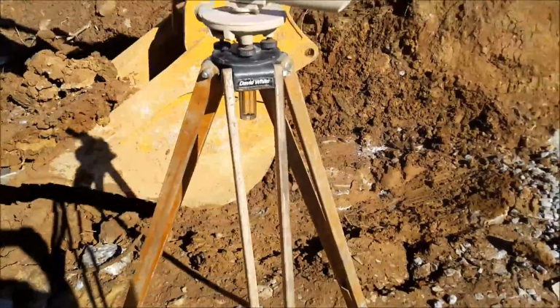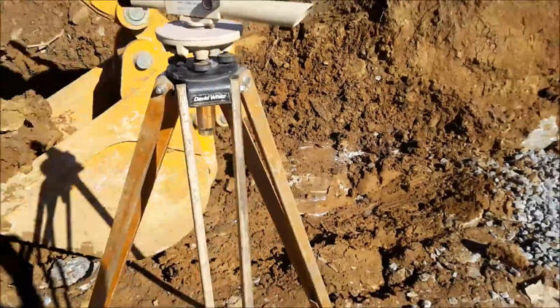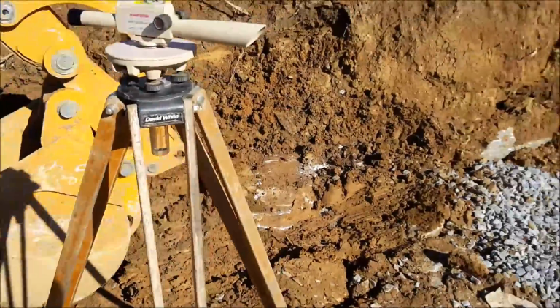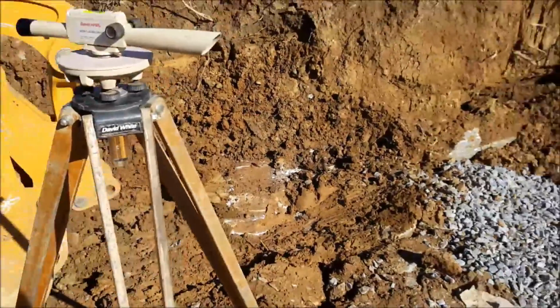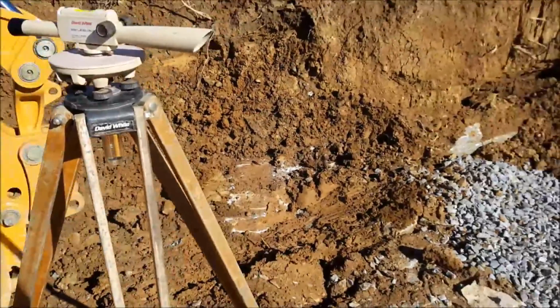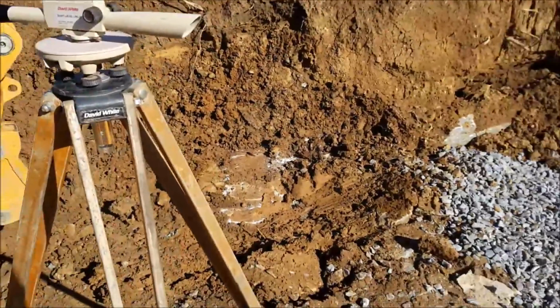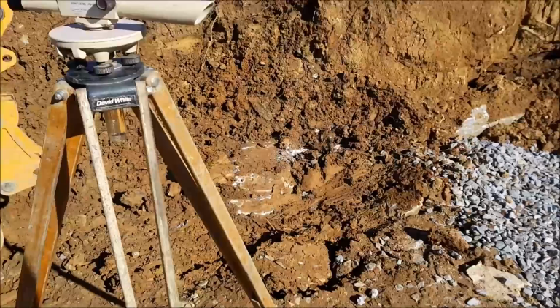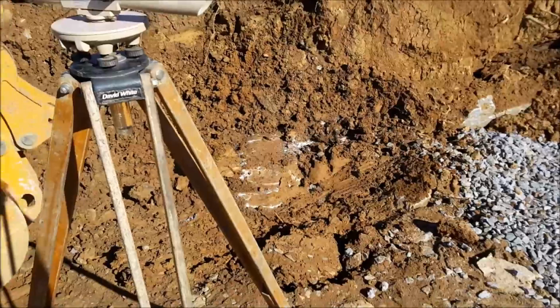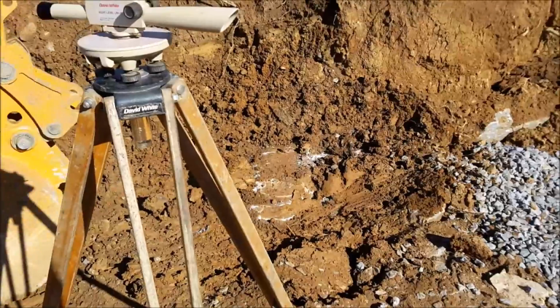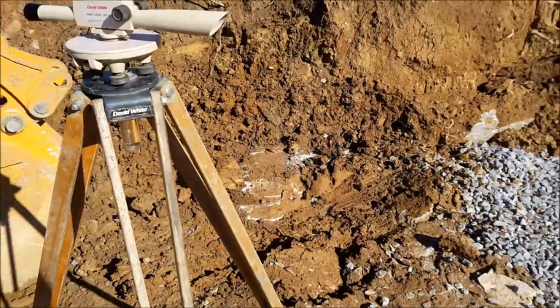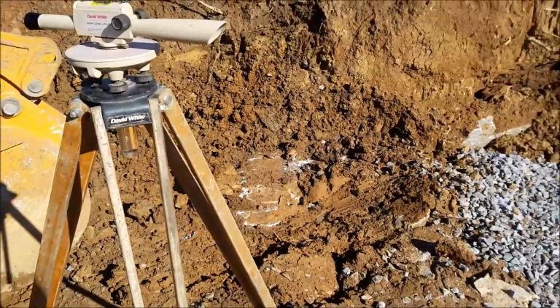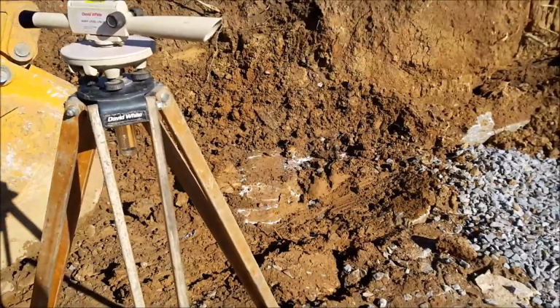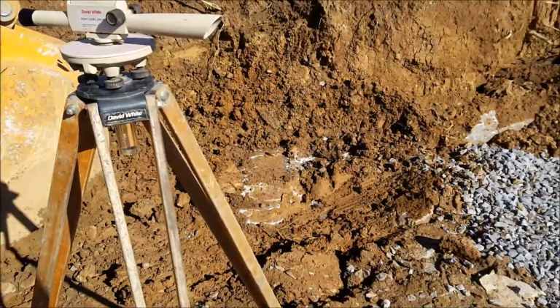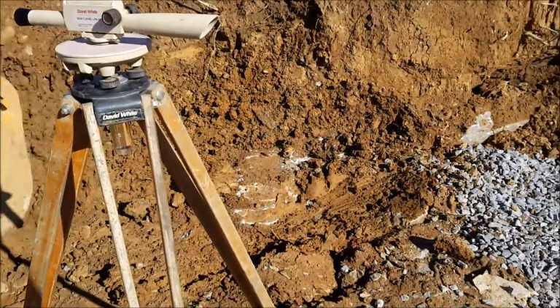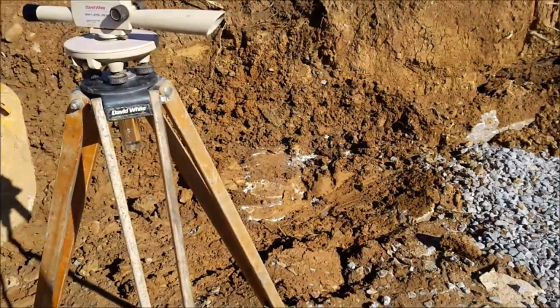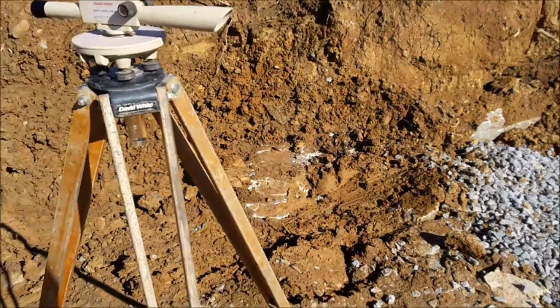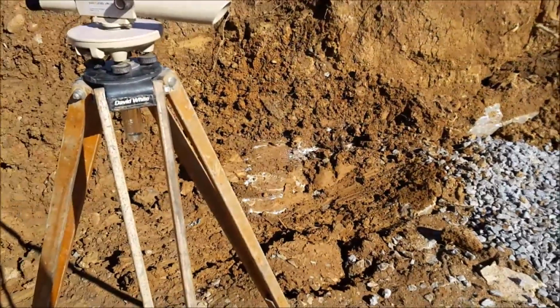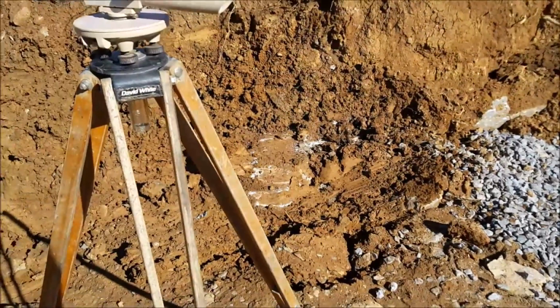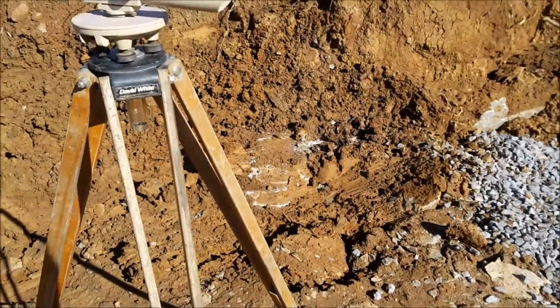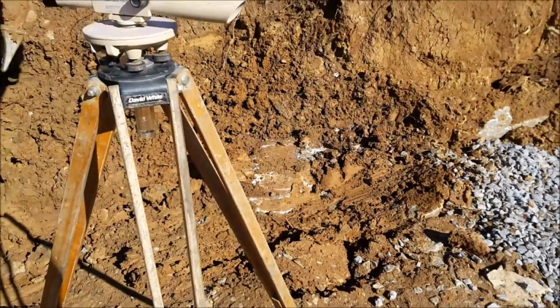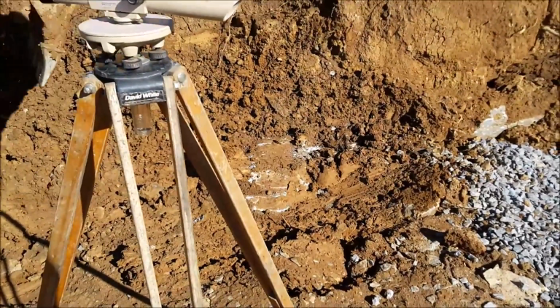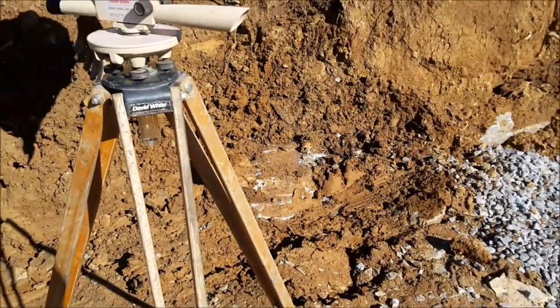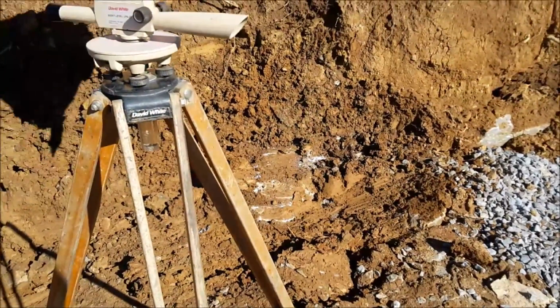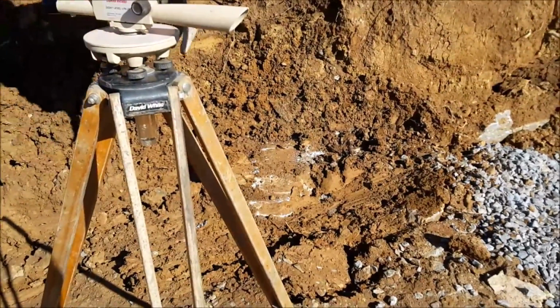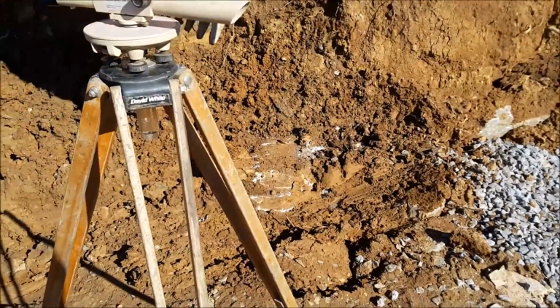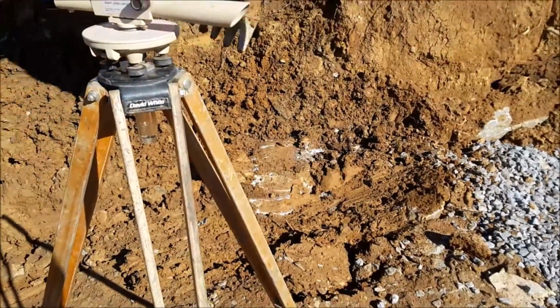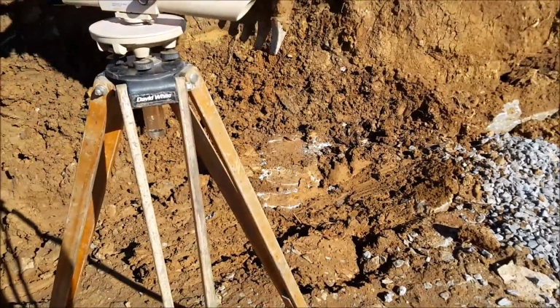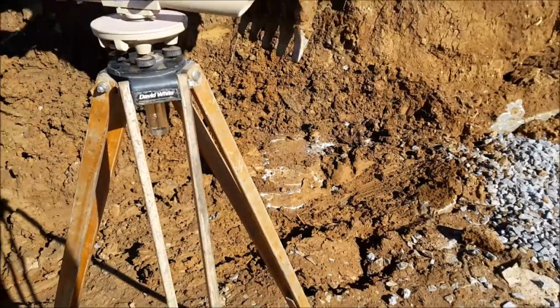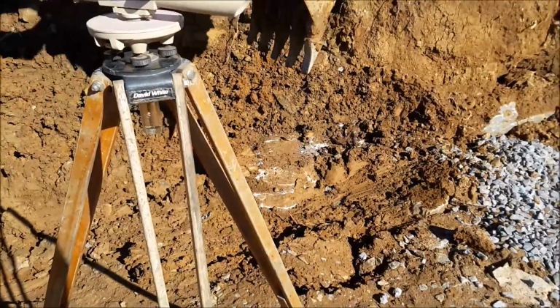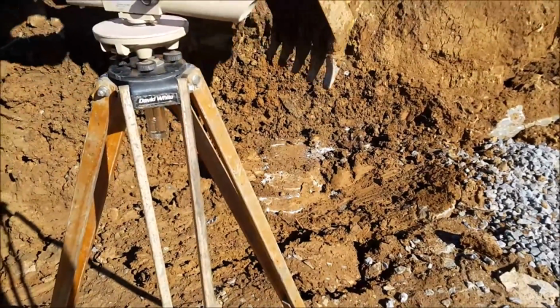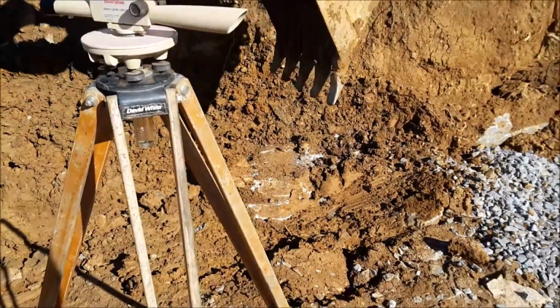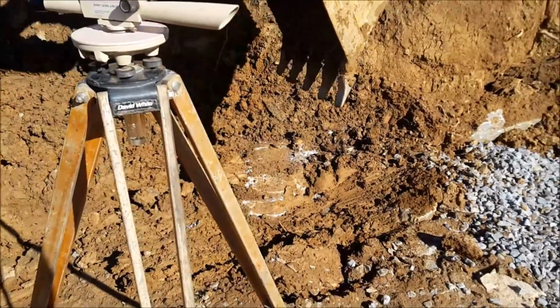That rock's just too high — we ain't got enough room to get our footing in there. That's all. It's too much of it sticking up.